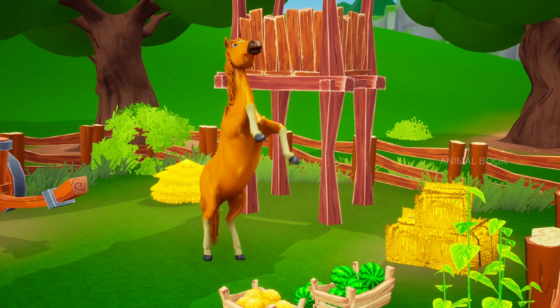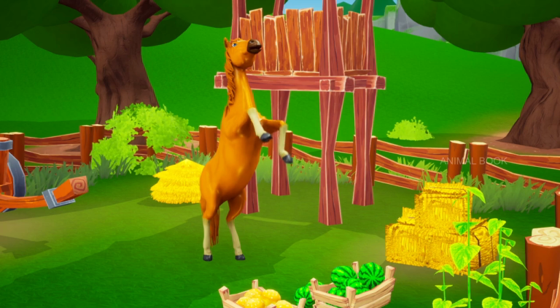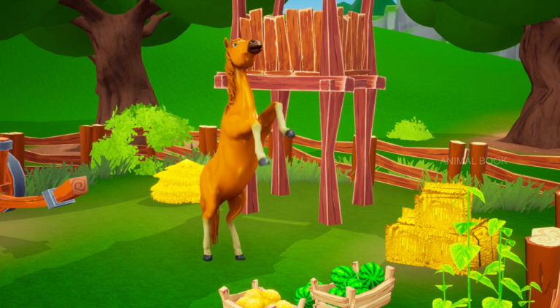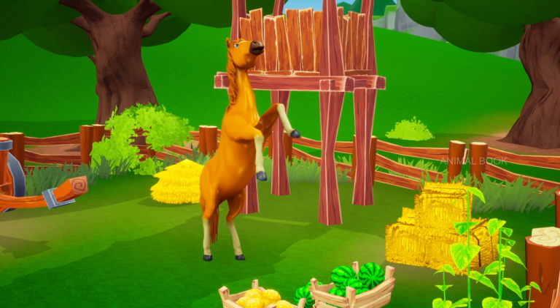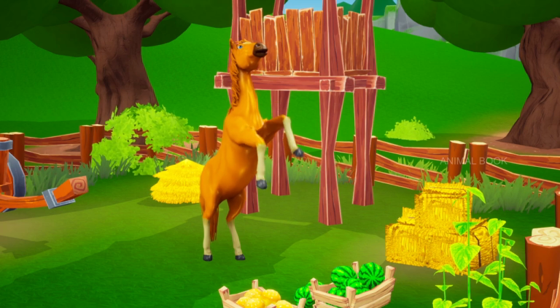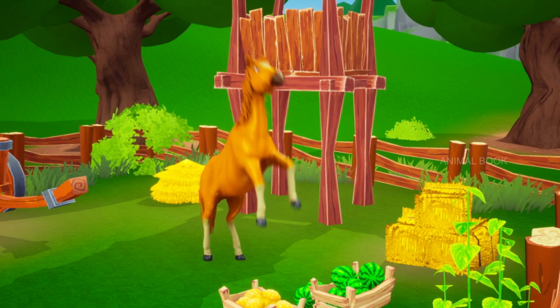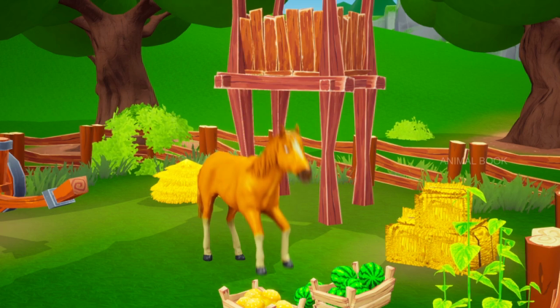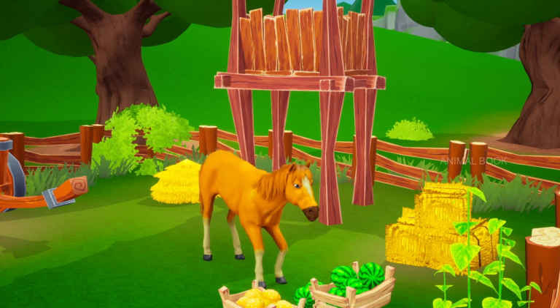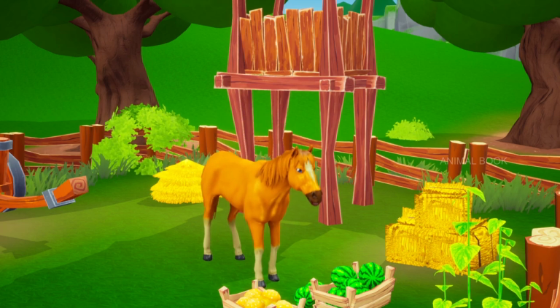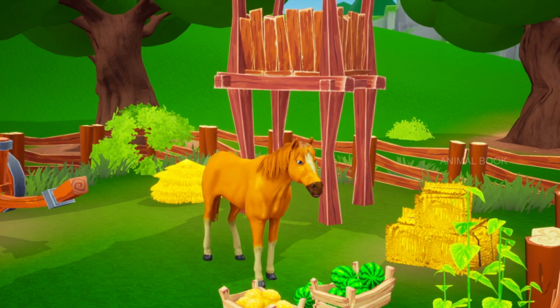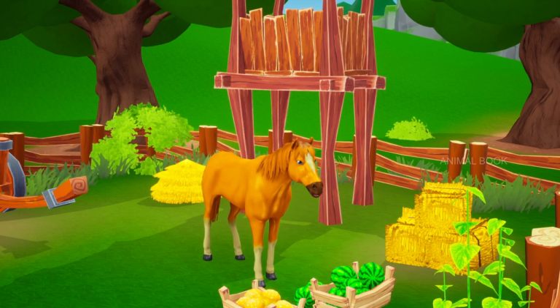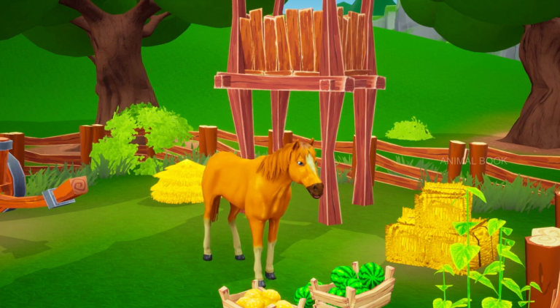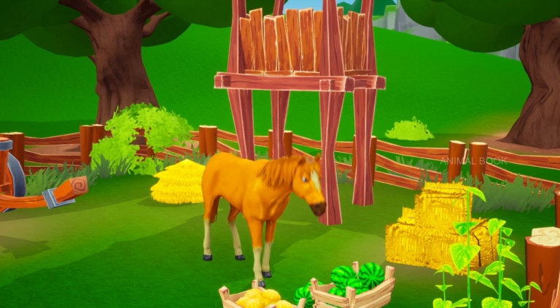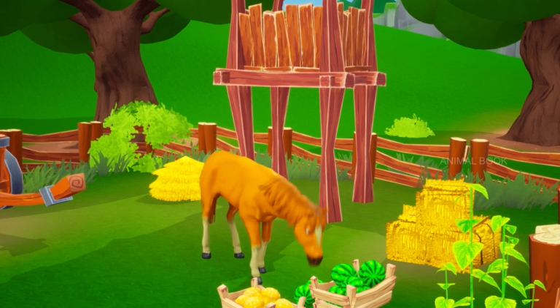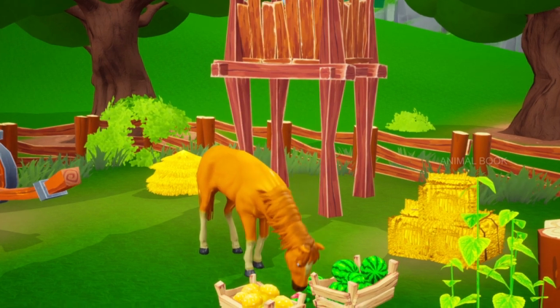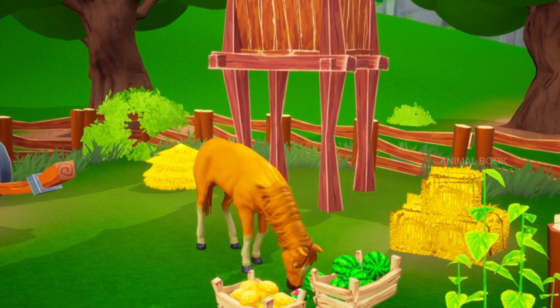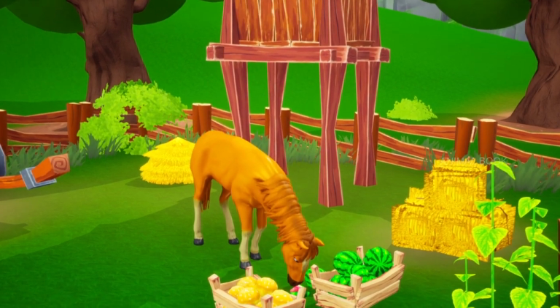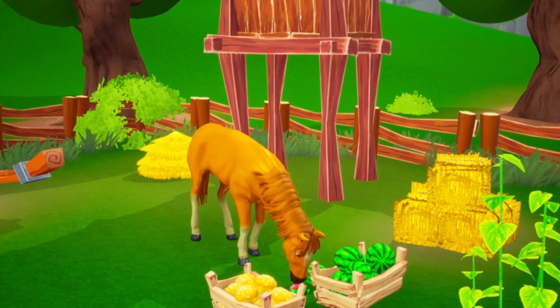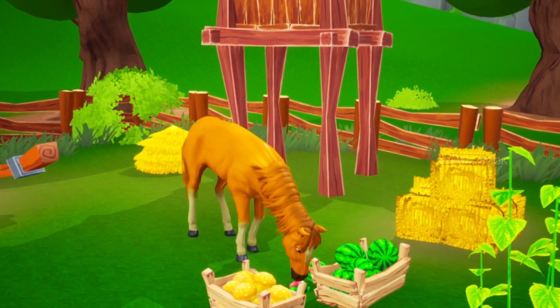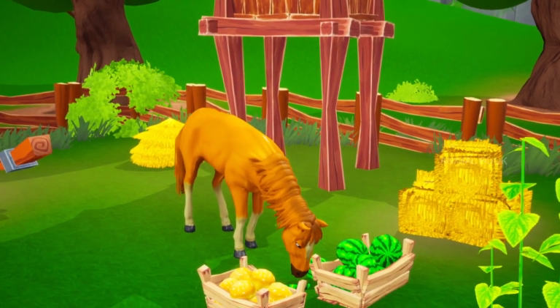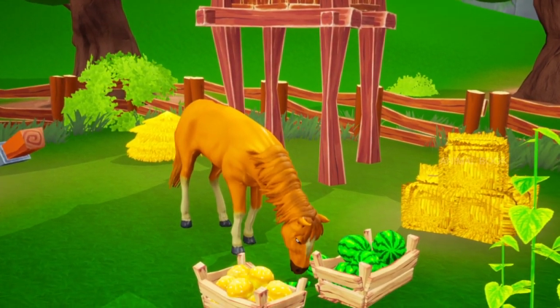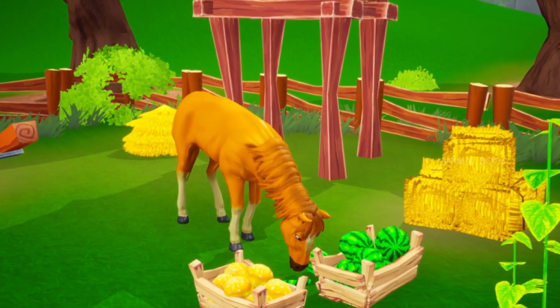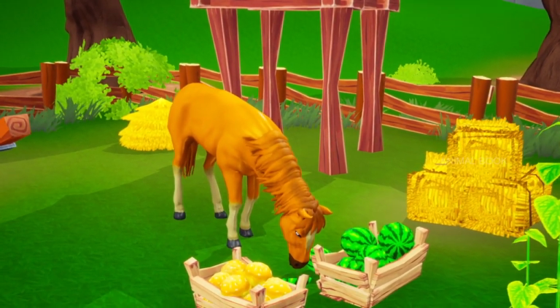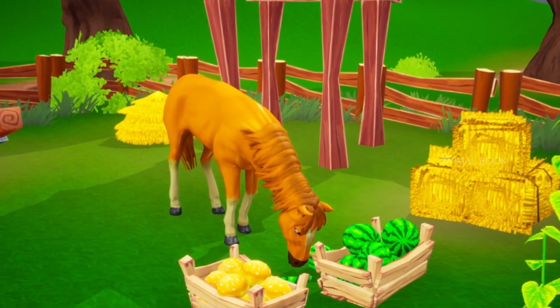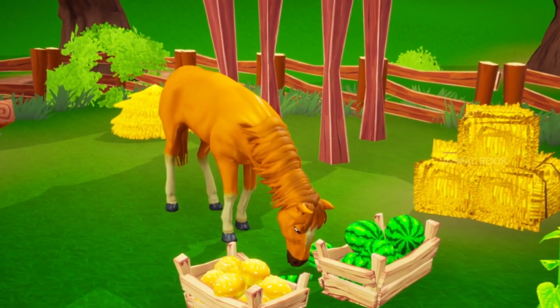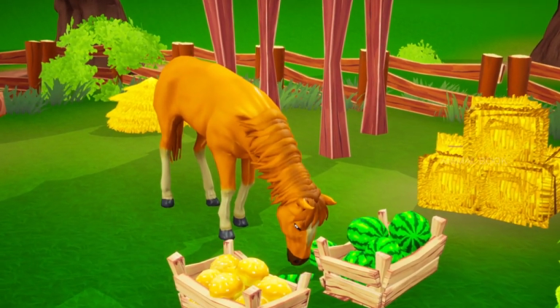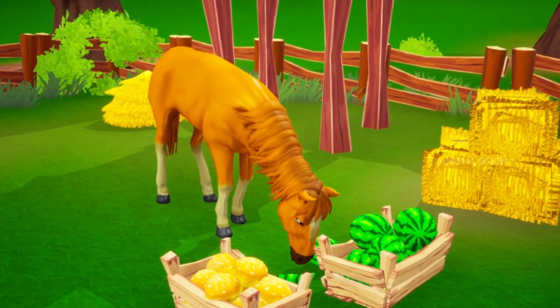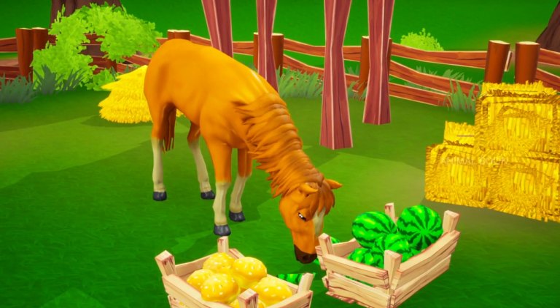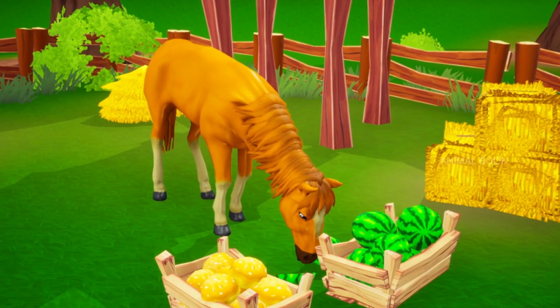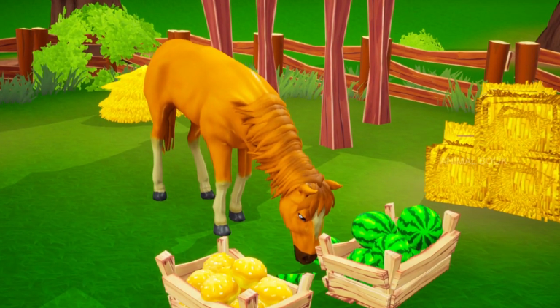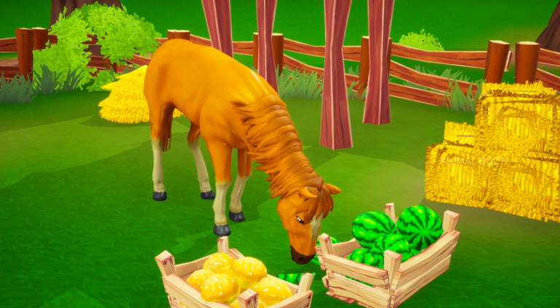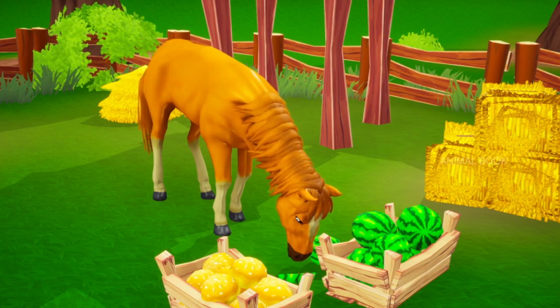Which animal is this? Horse. The horse is a domesticated, one-toed, hoofed mammal.